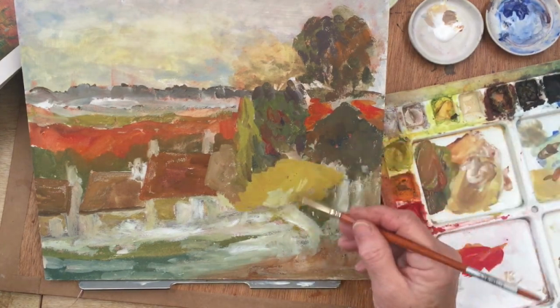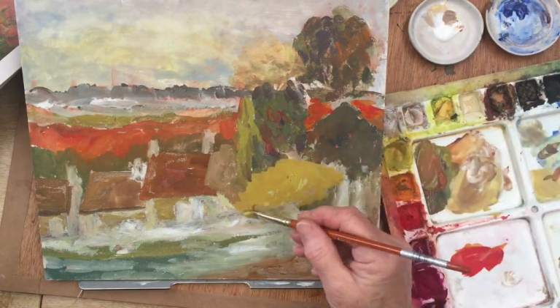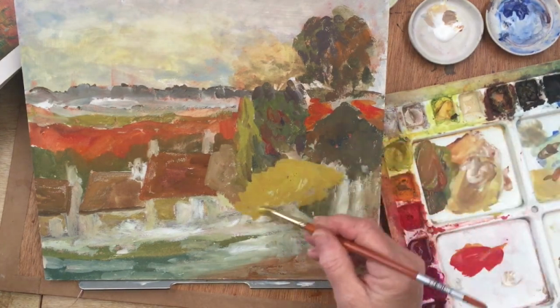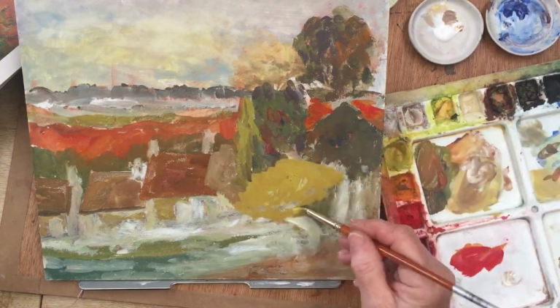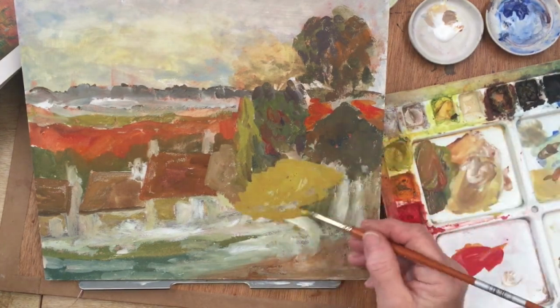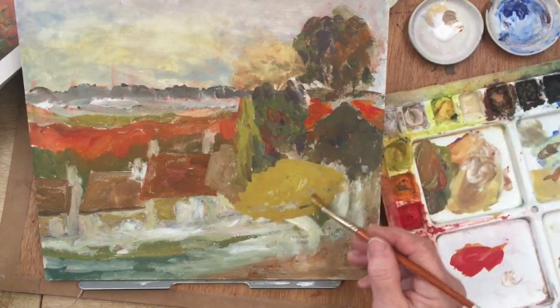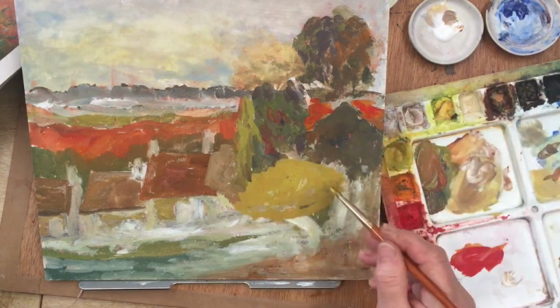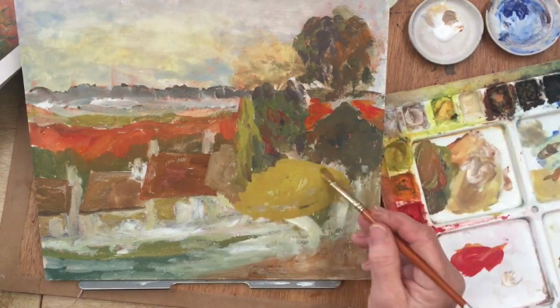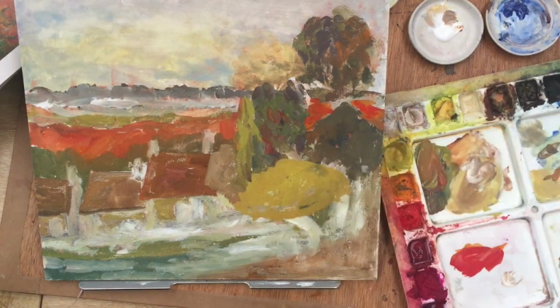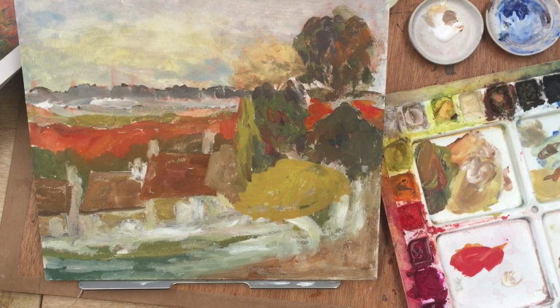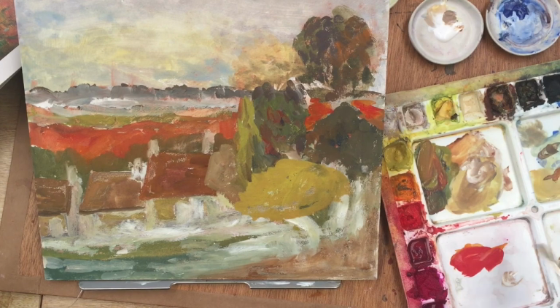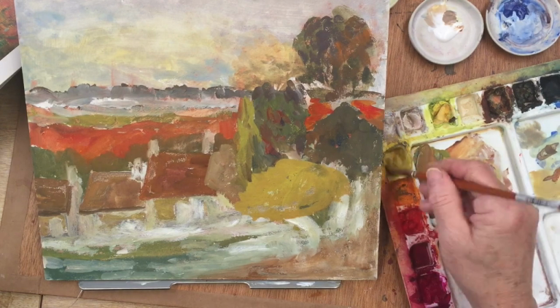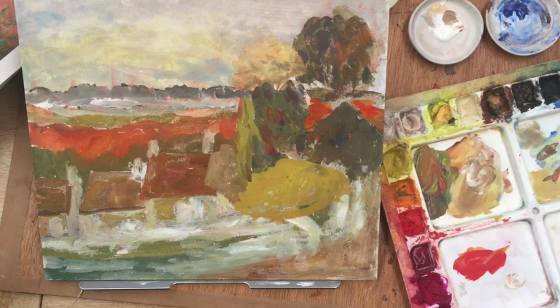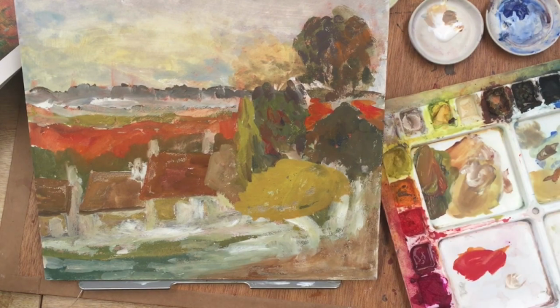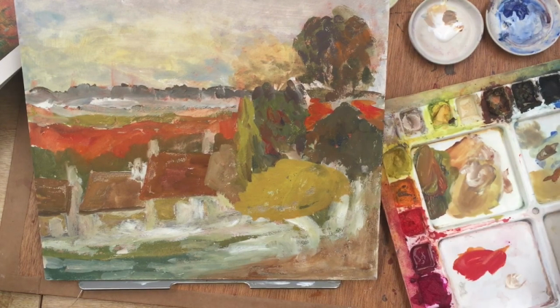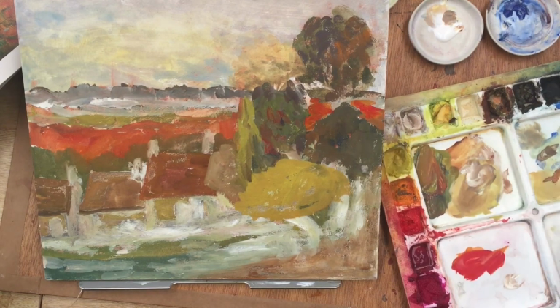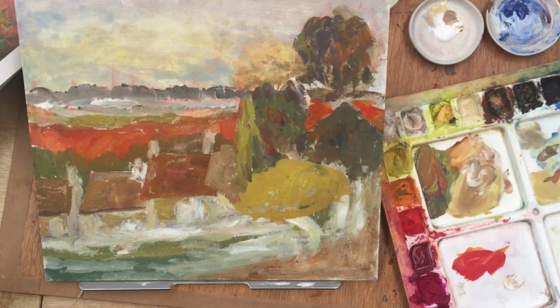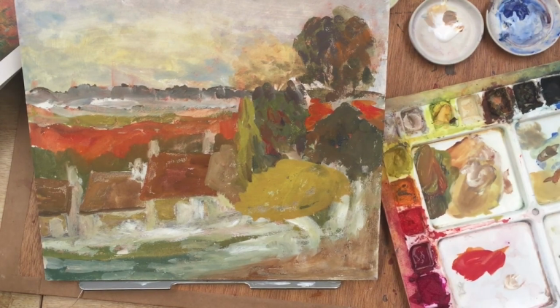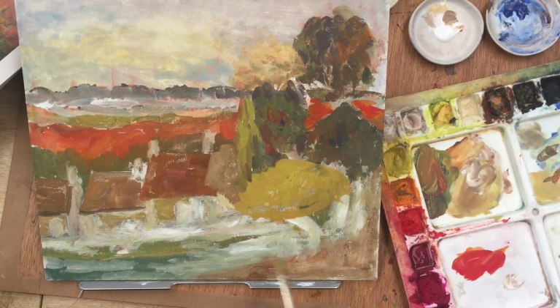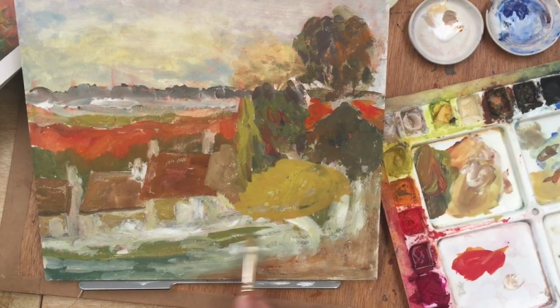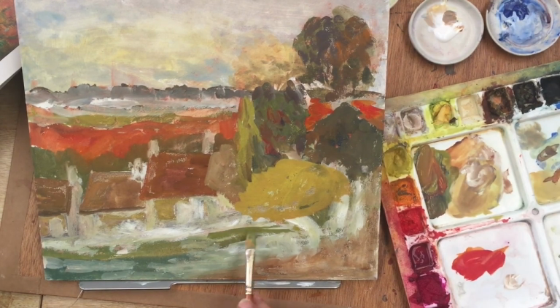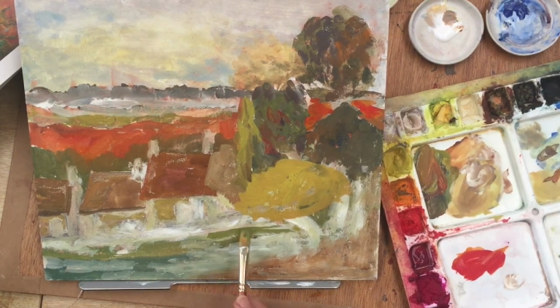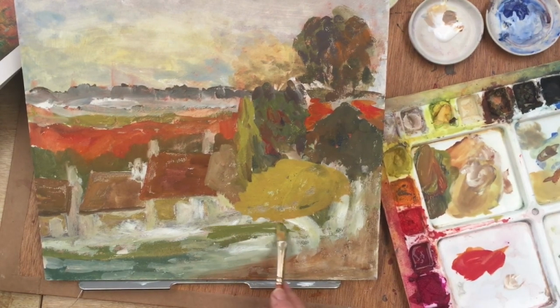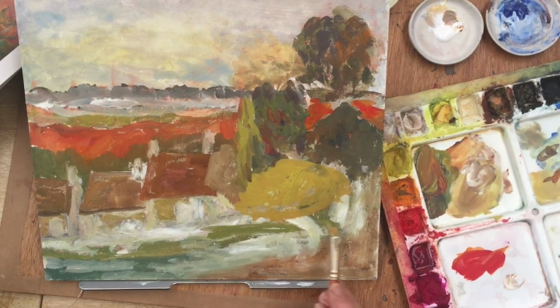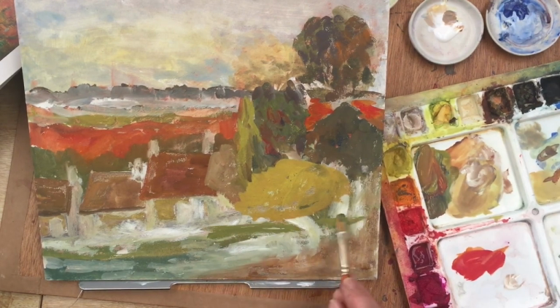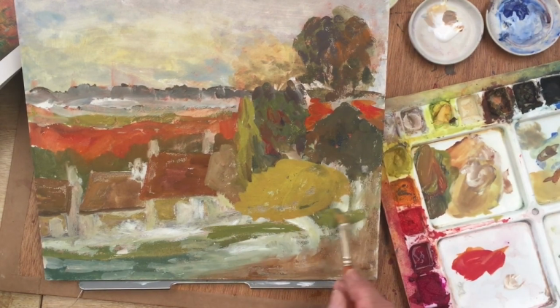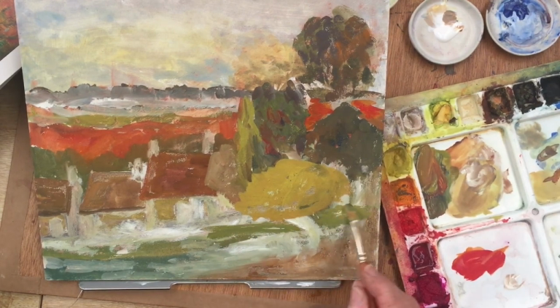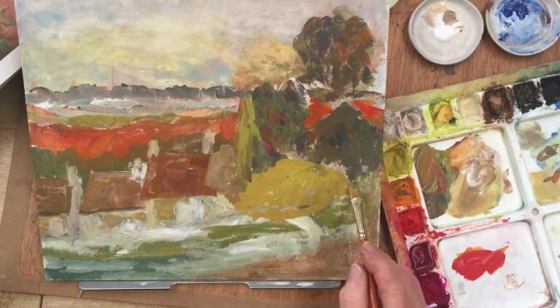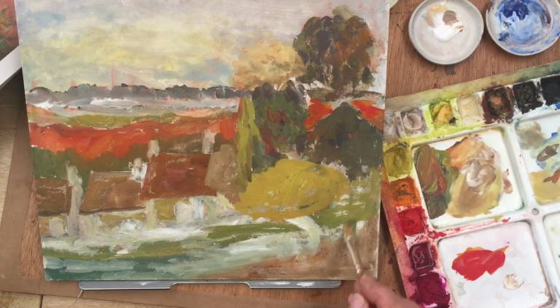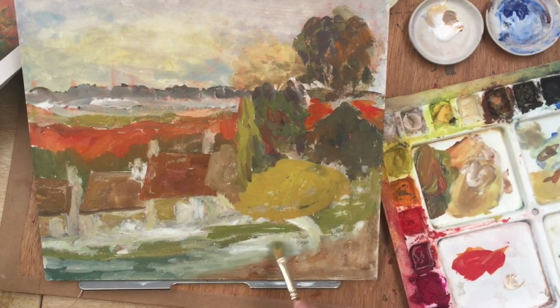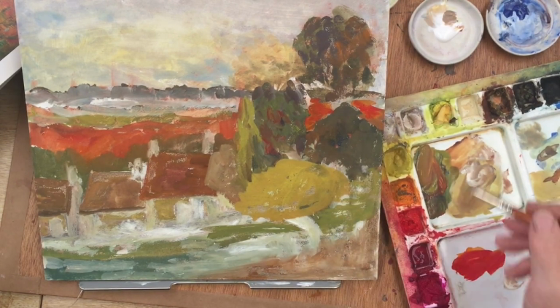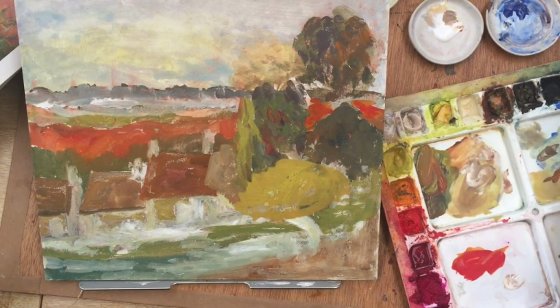So as you can see, I'm just blocking in the different shapes, and then I come in again with another color and add to it.